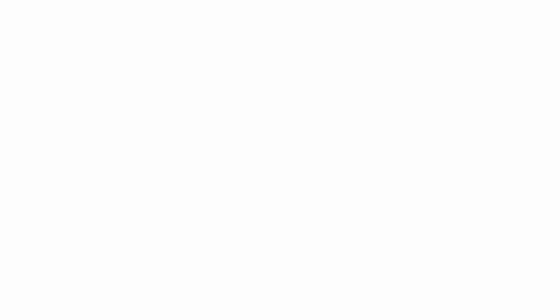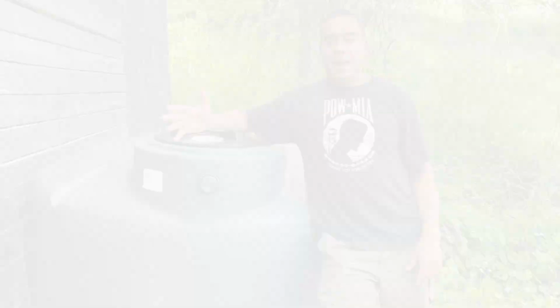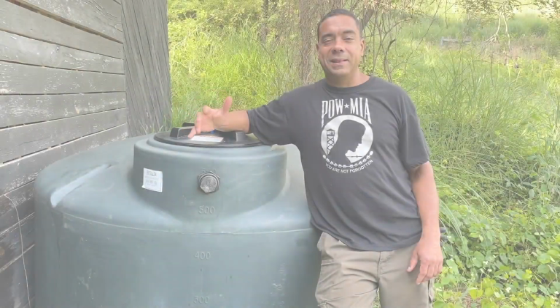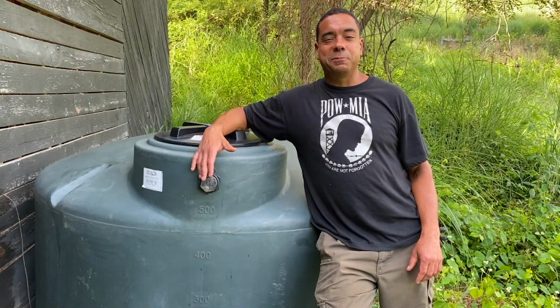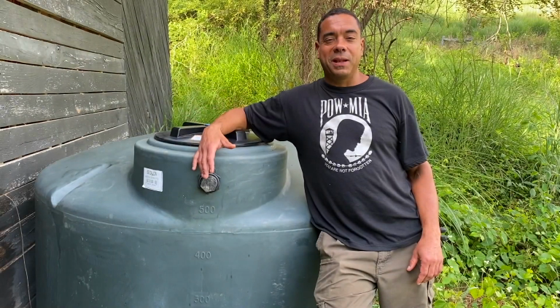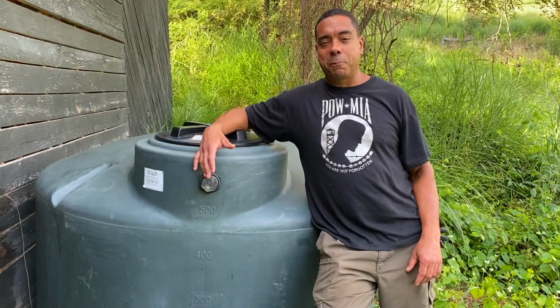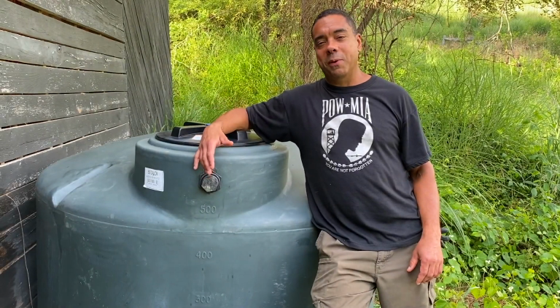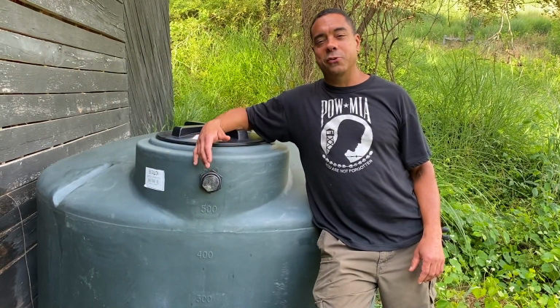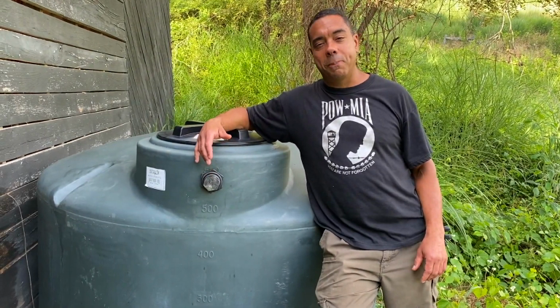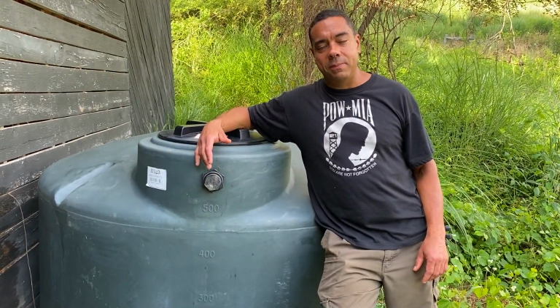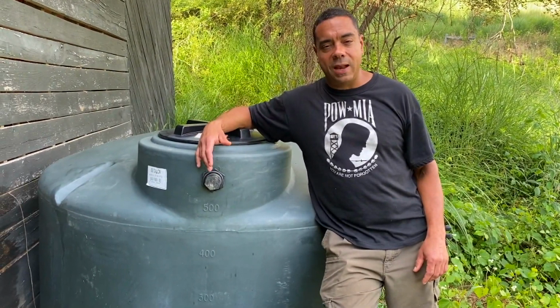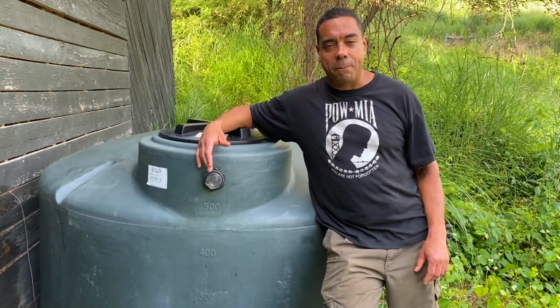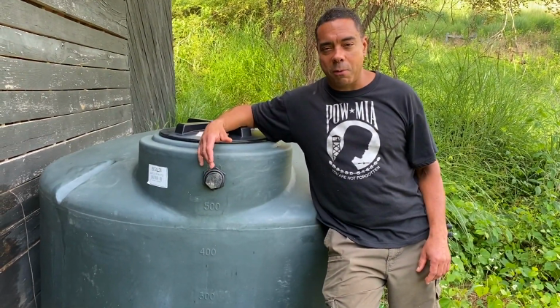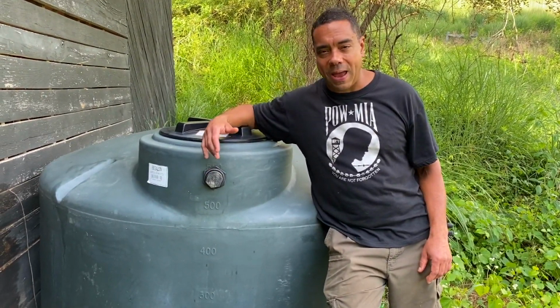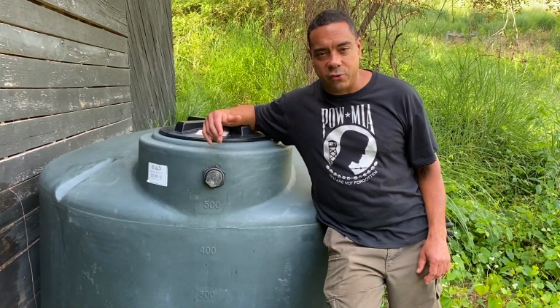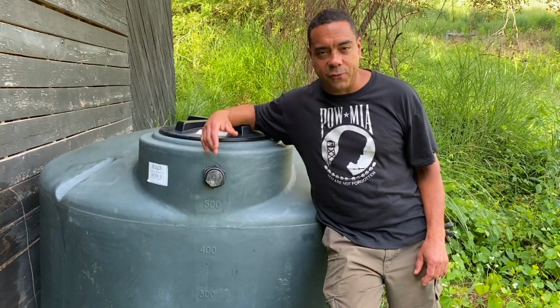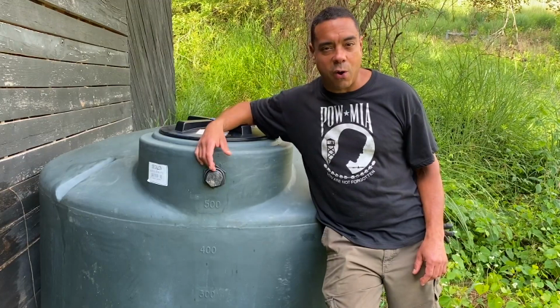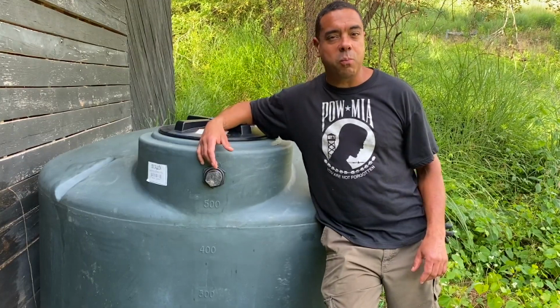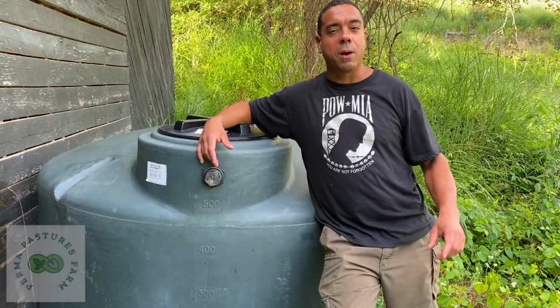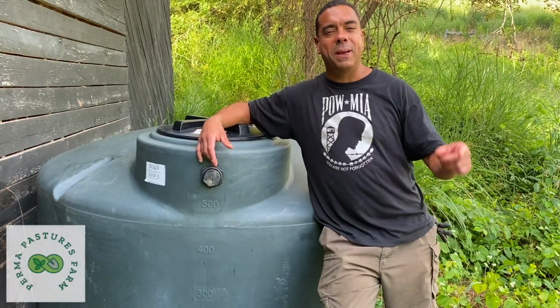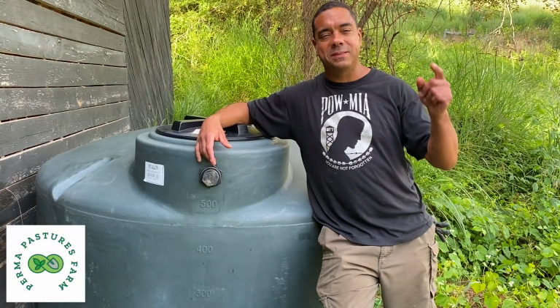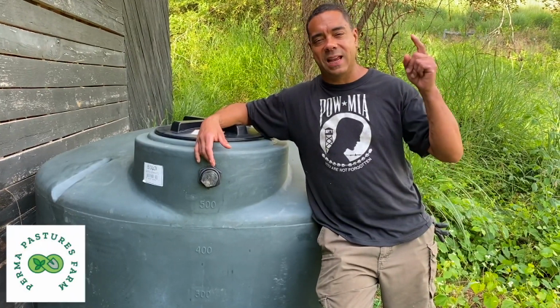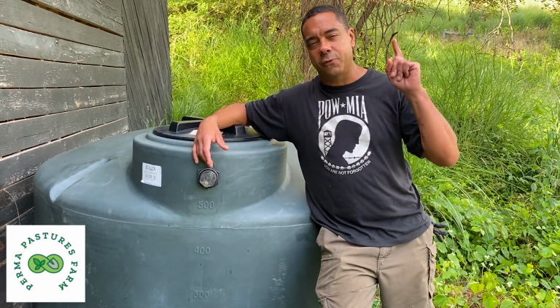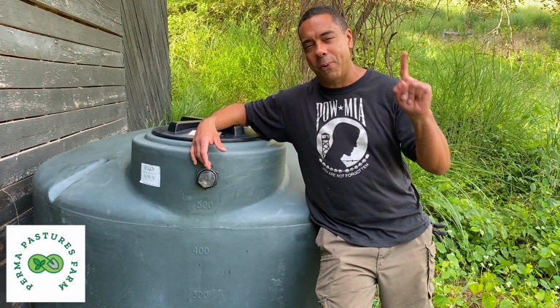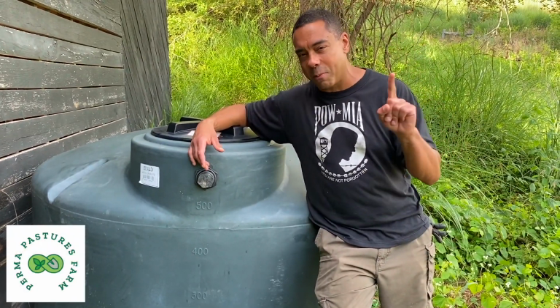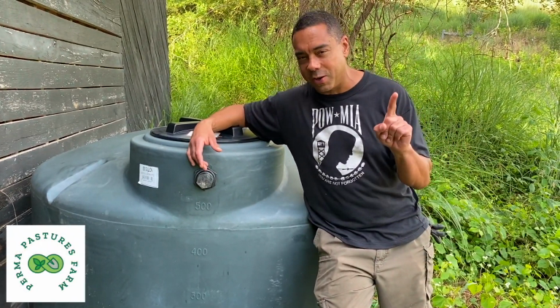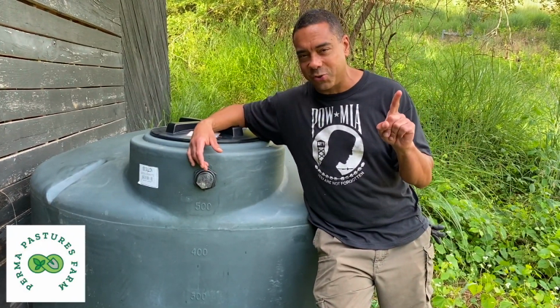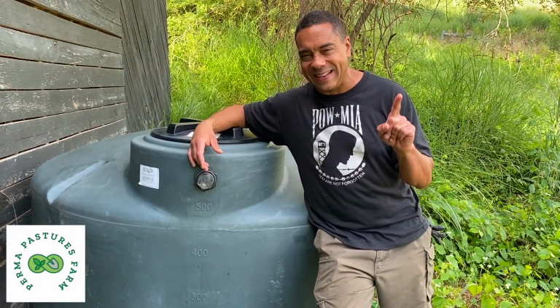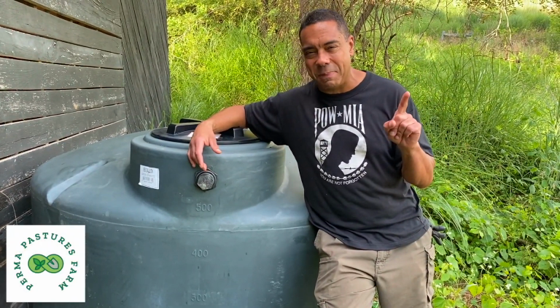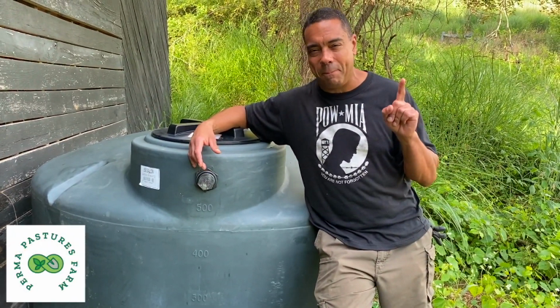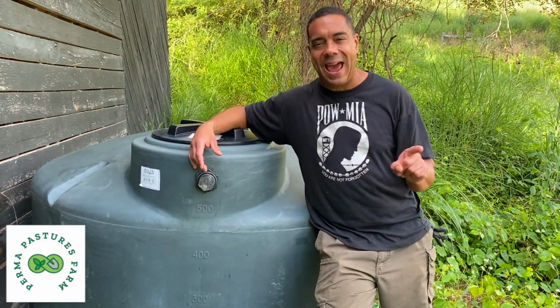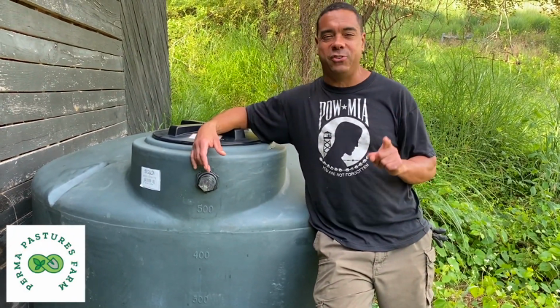Hey, this is Billy, the Permaculture Pimp Daddy from Permapastures Farm, where Pimp stands for Permaculture is my passion.